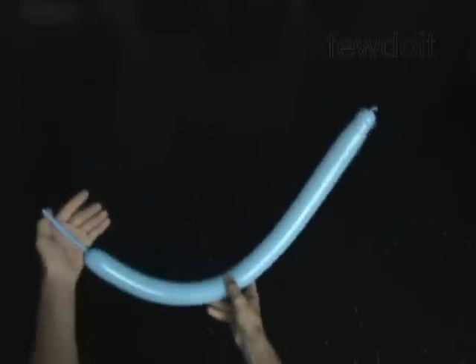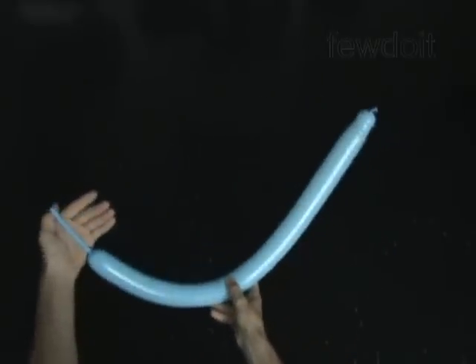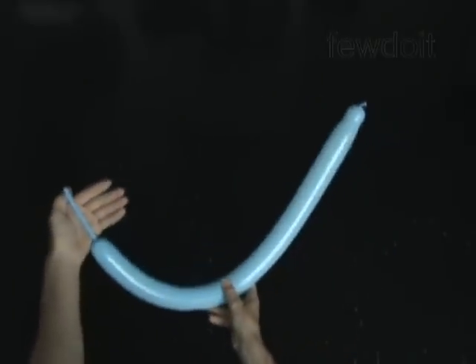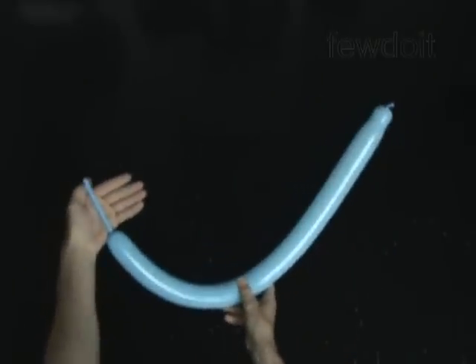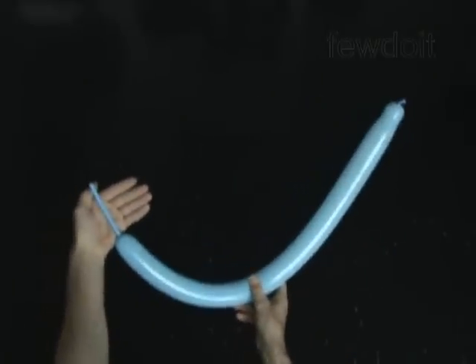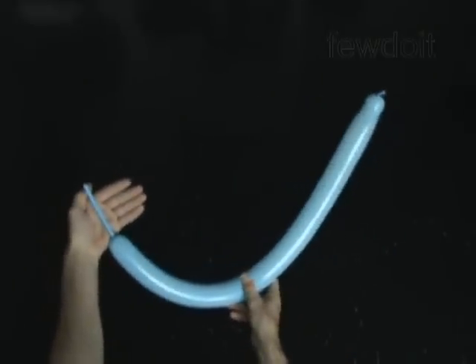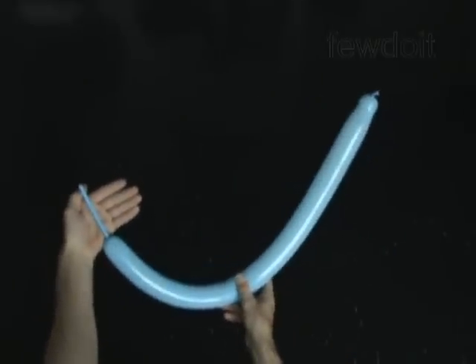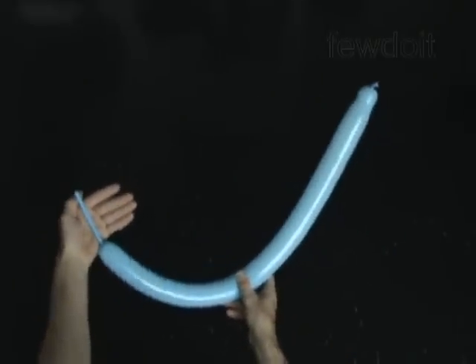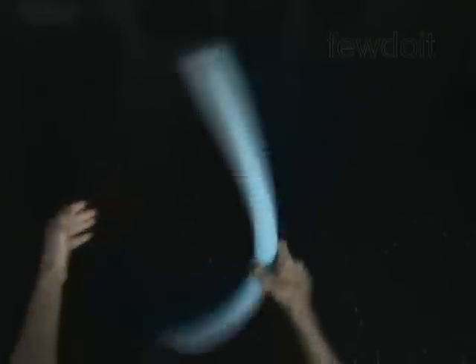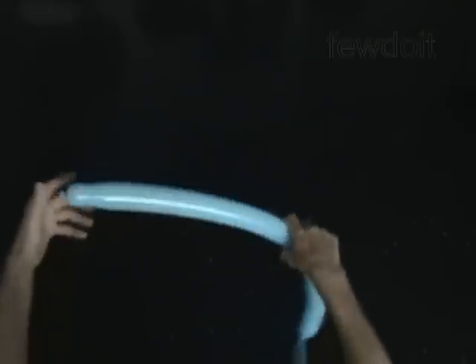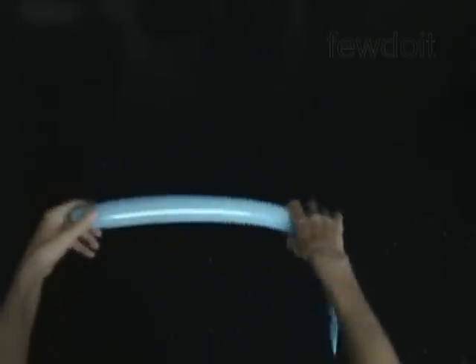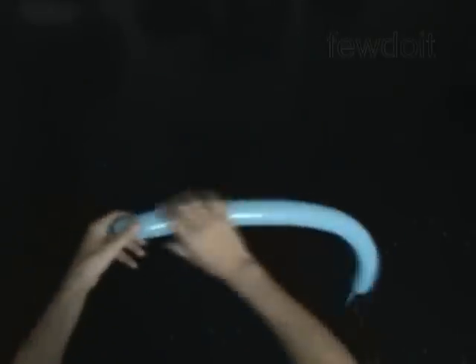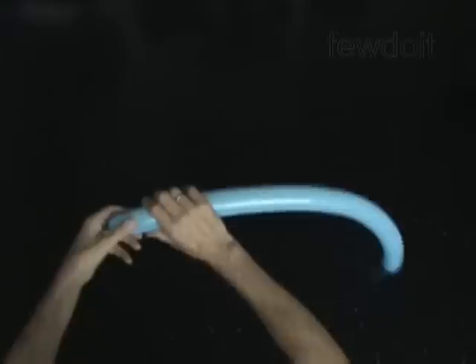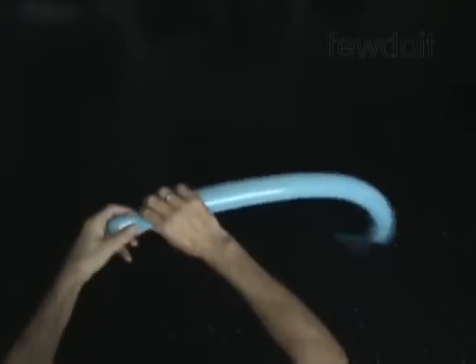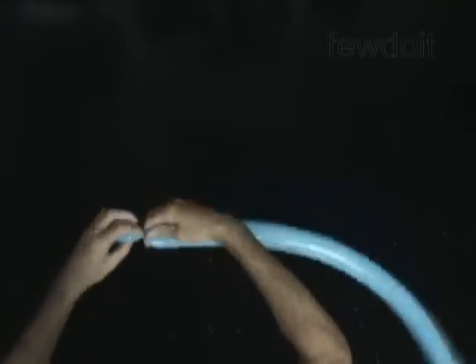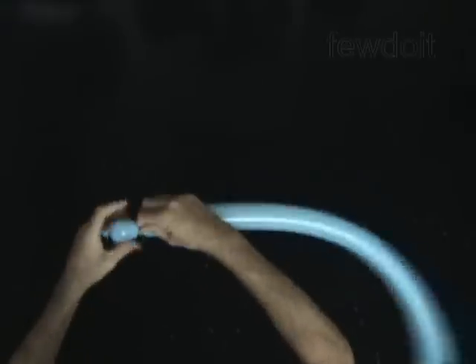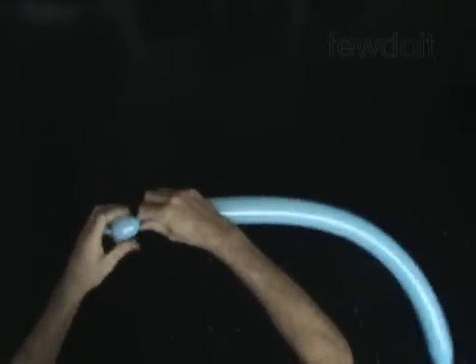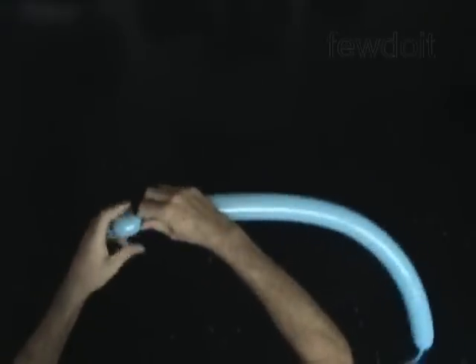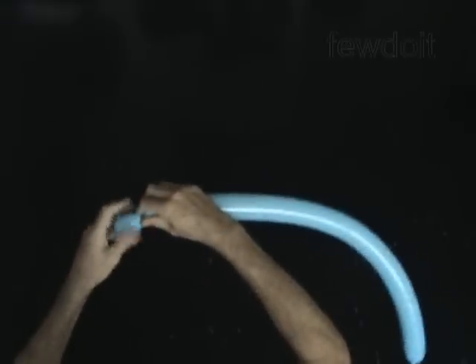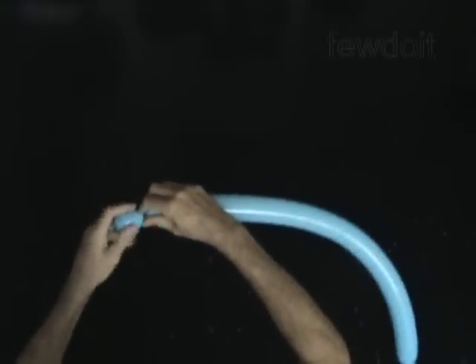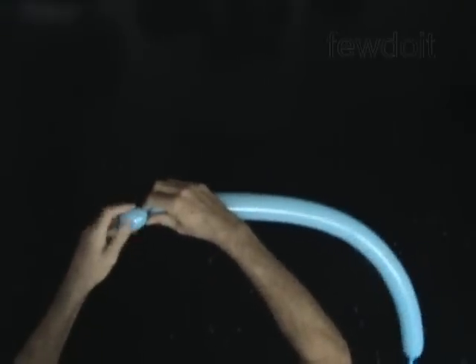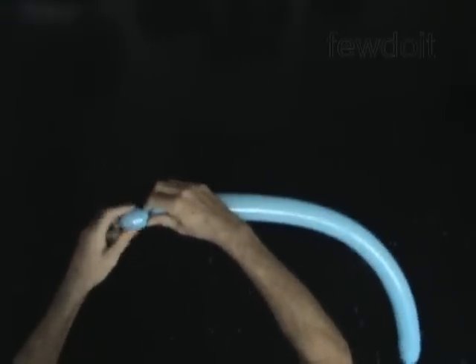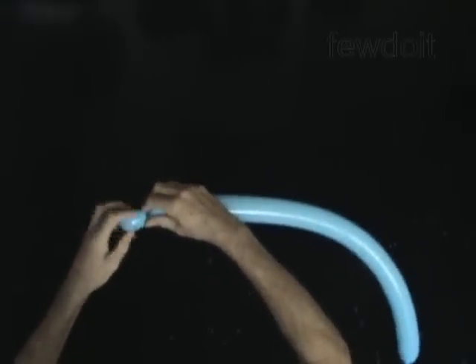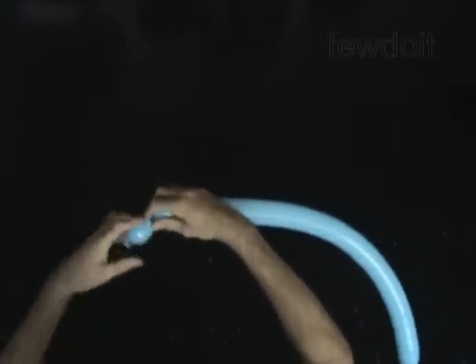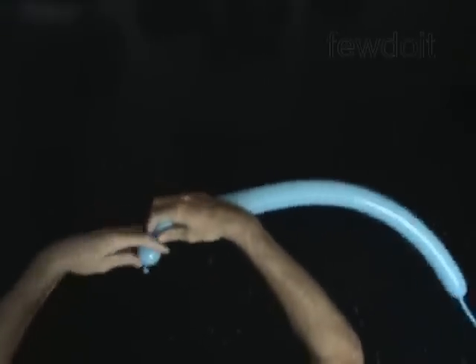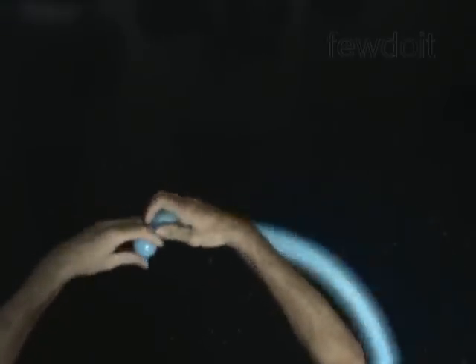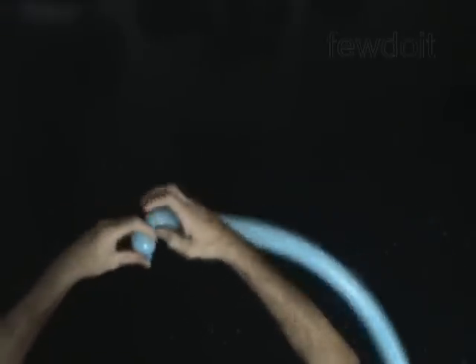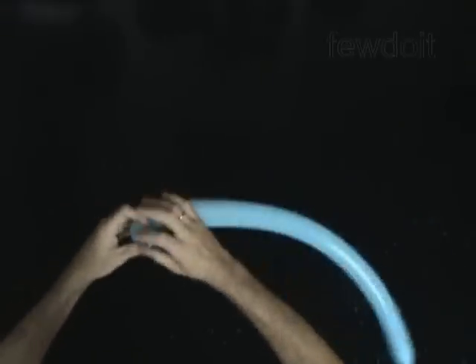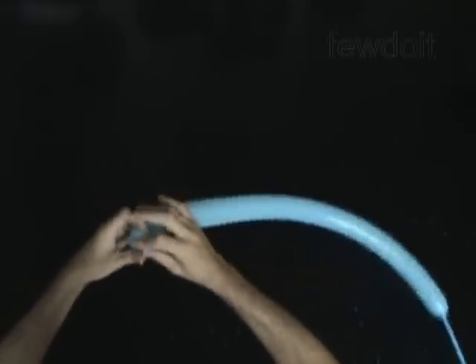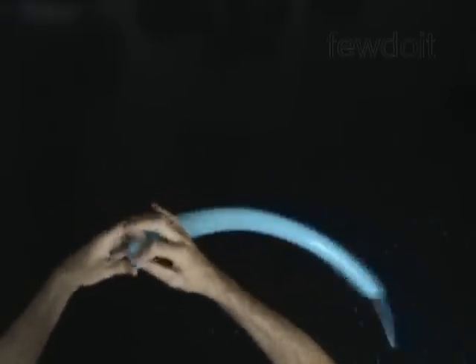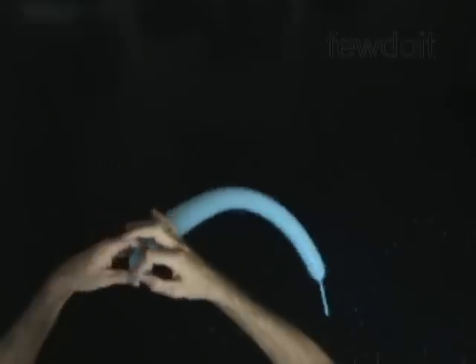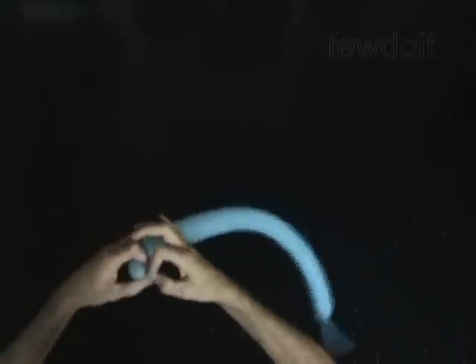Twist the first soft 2-inch bubble. Lock both ends of the first bubble in one lock twist.